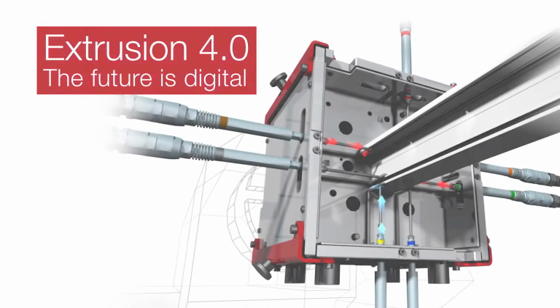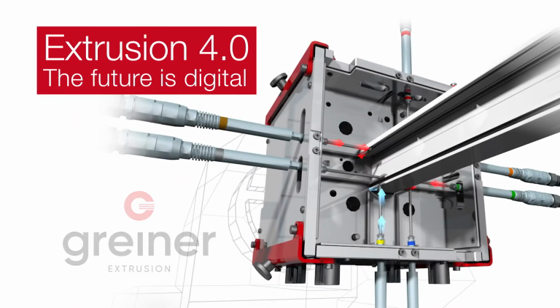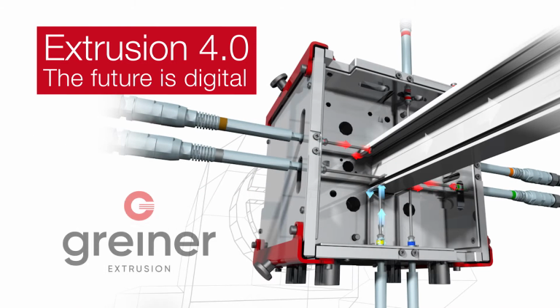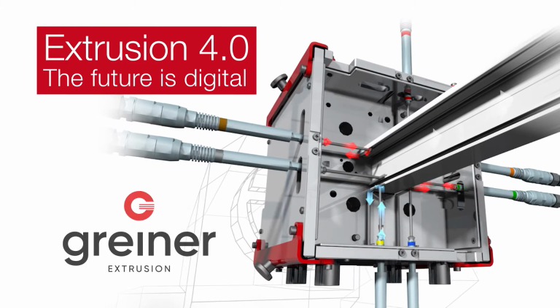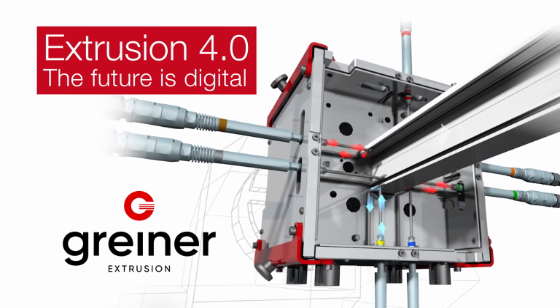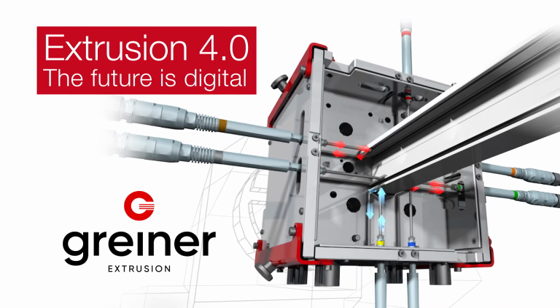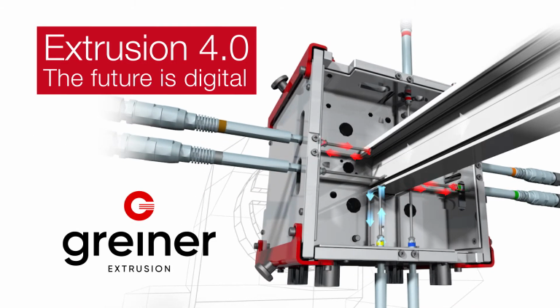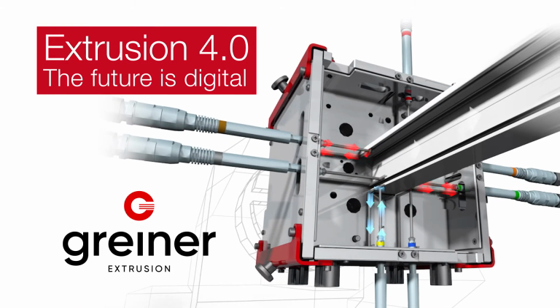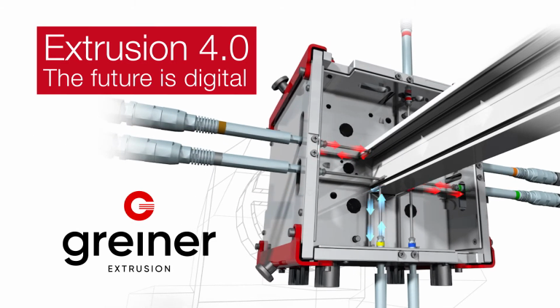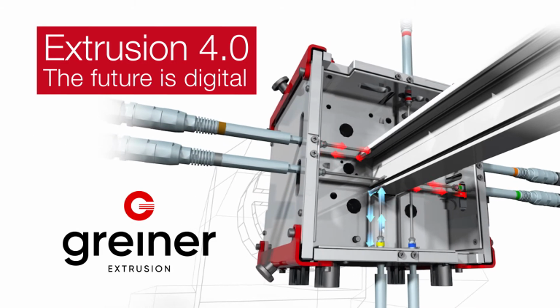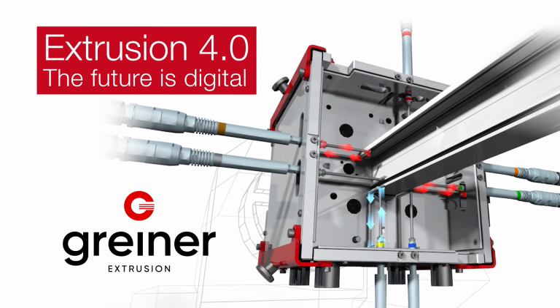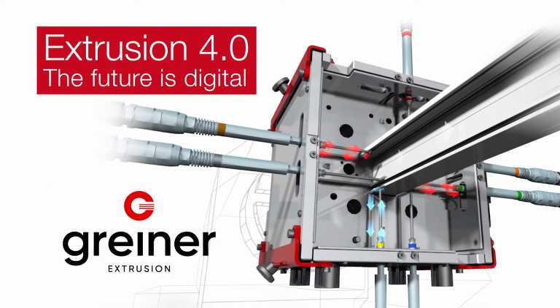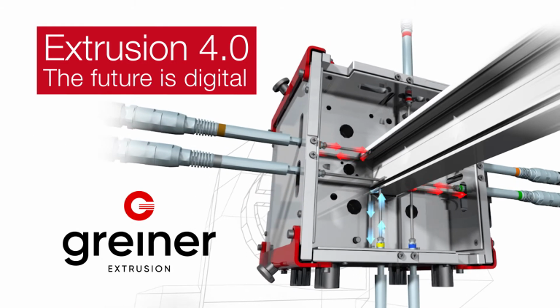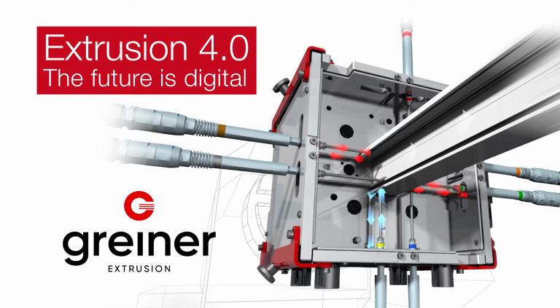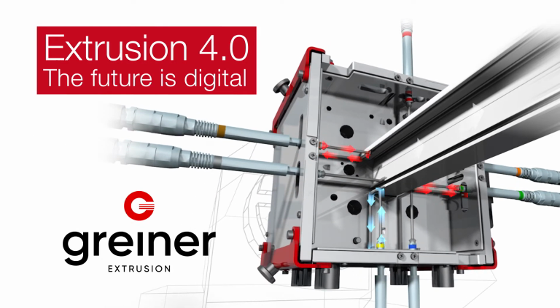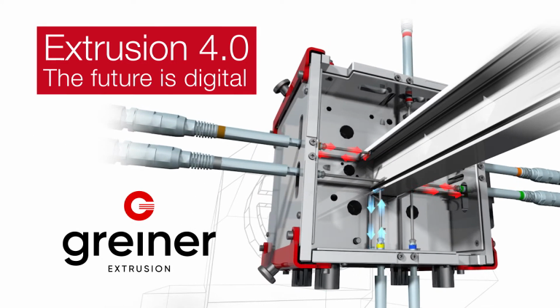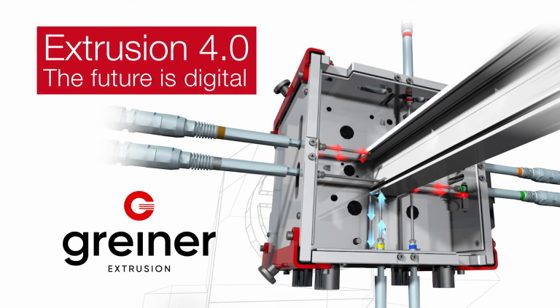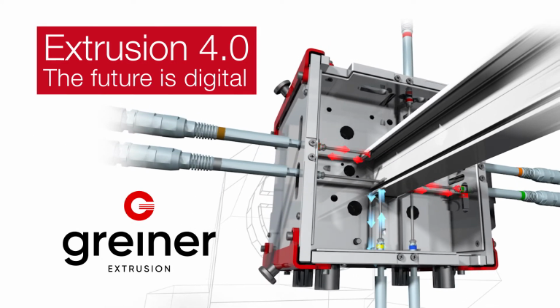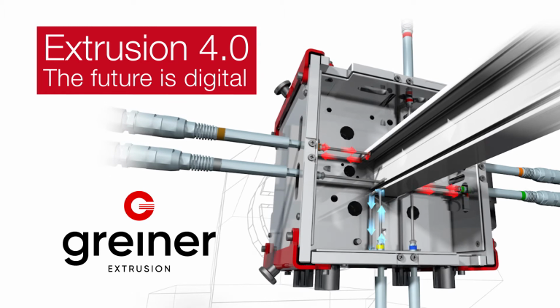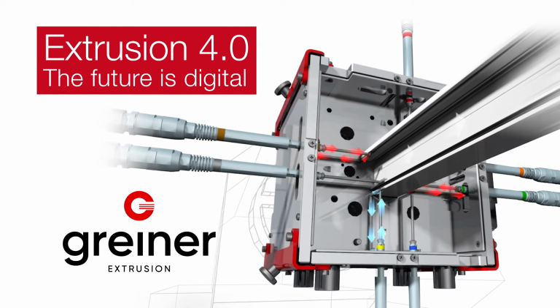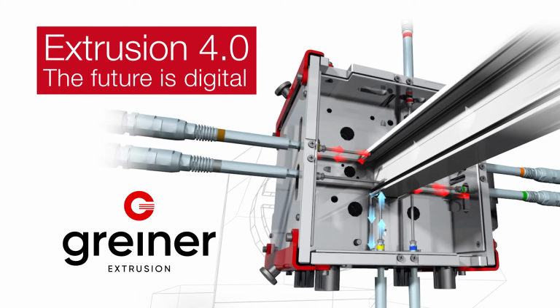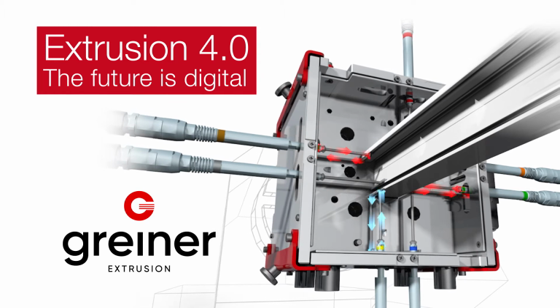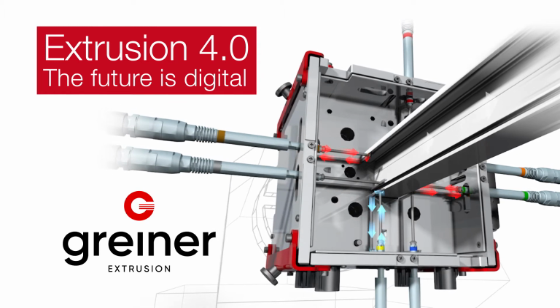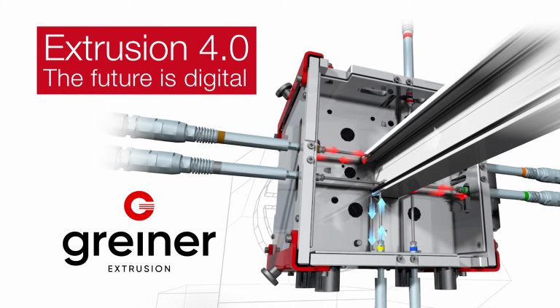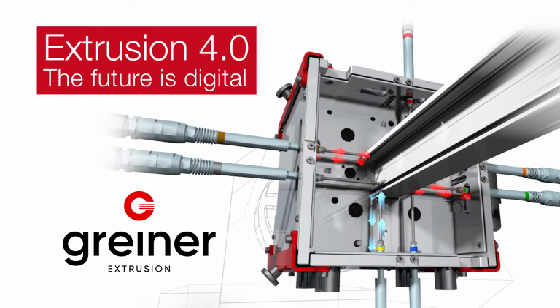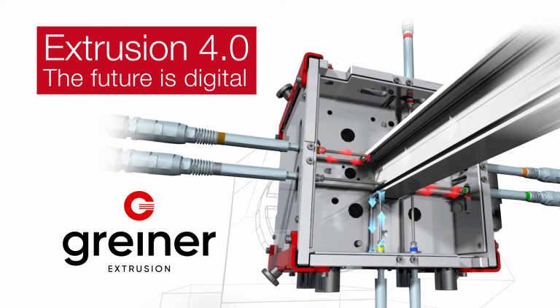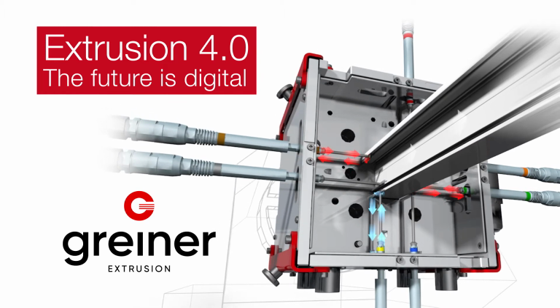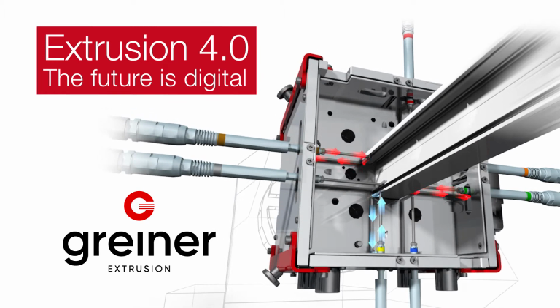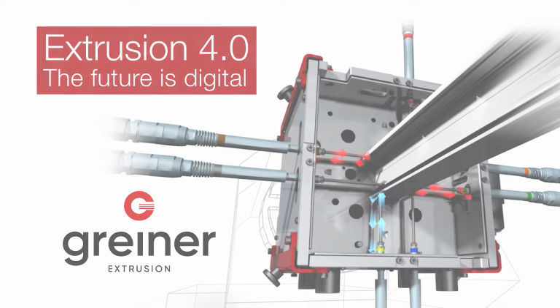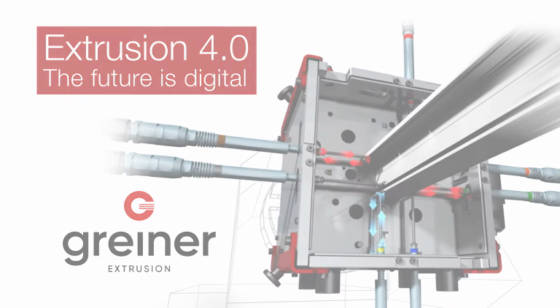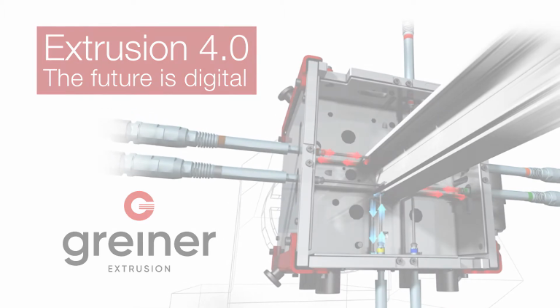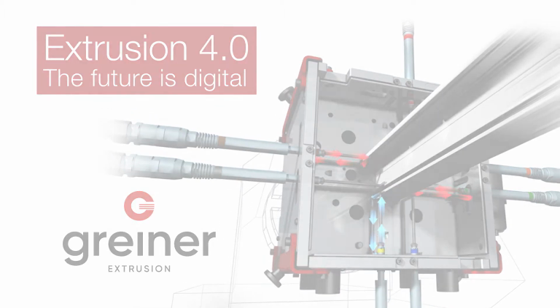Greiner Extrusion — for a greater advance in profile extrusion.